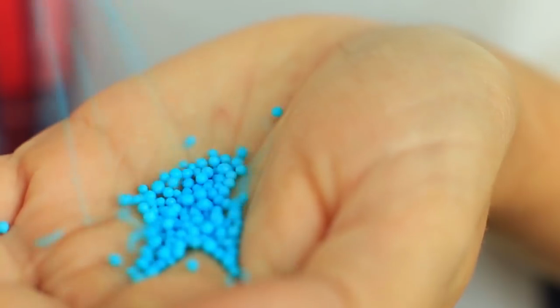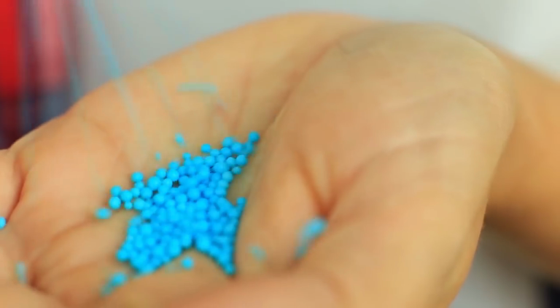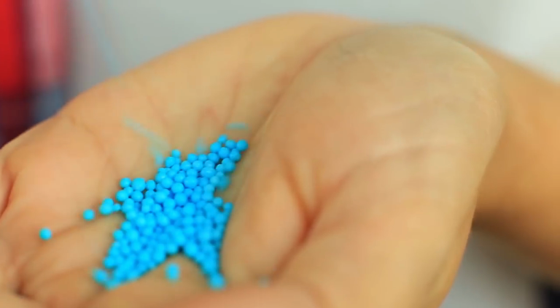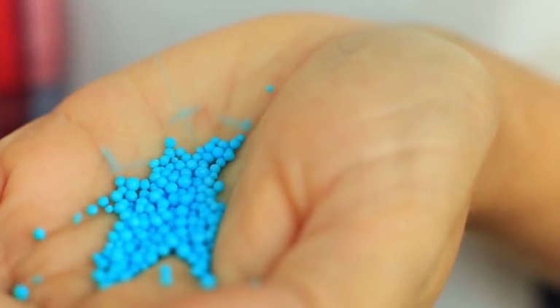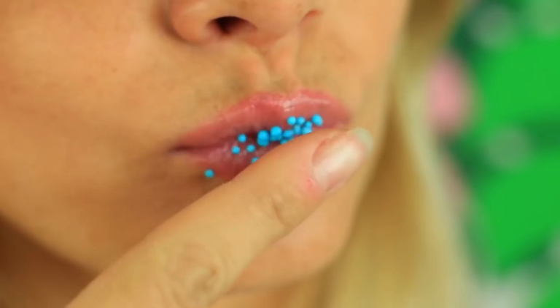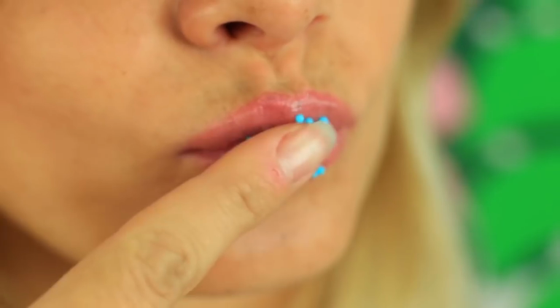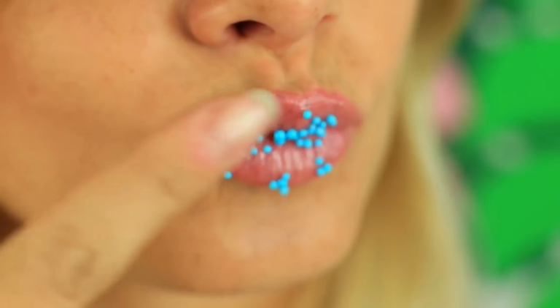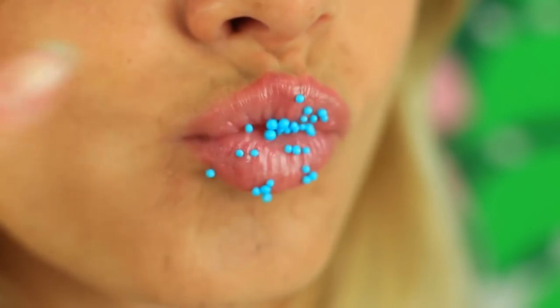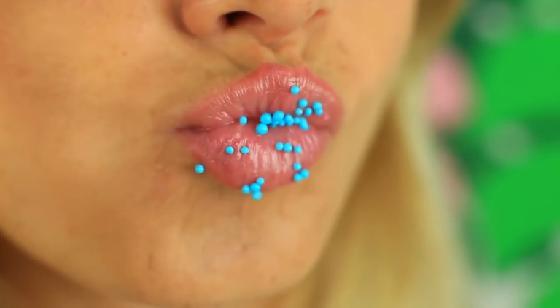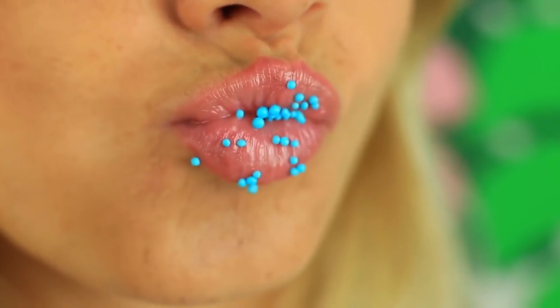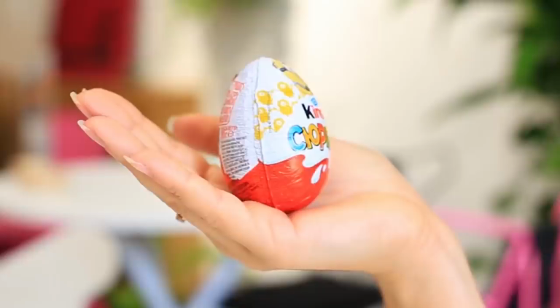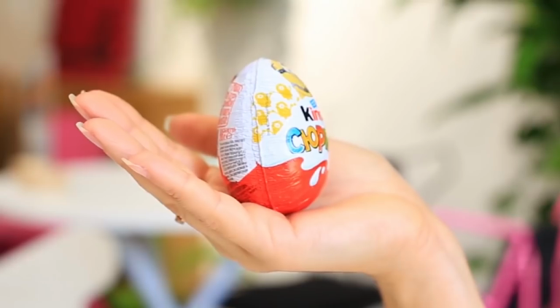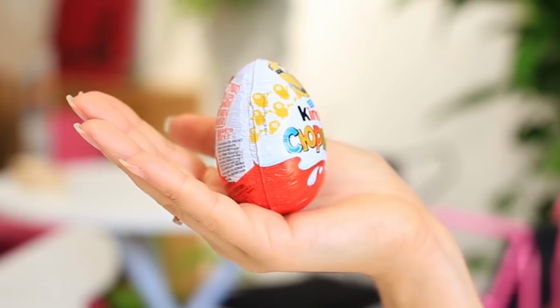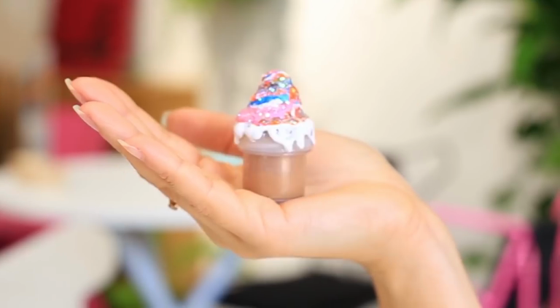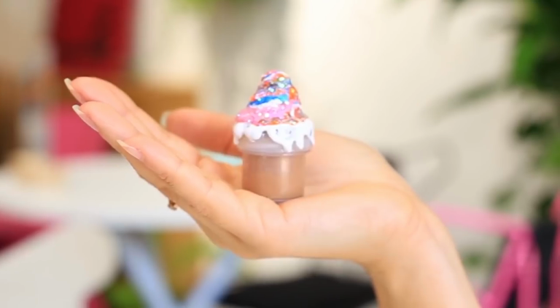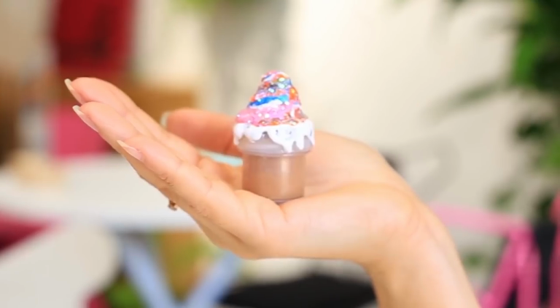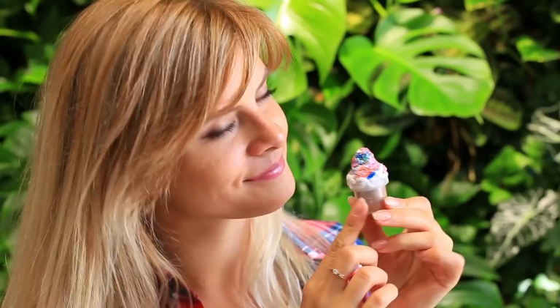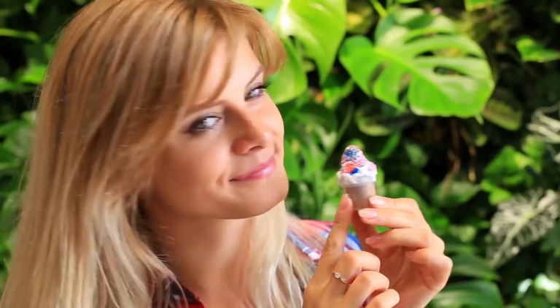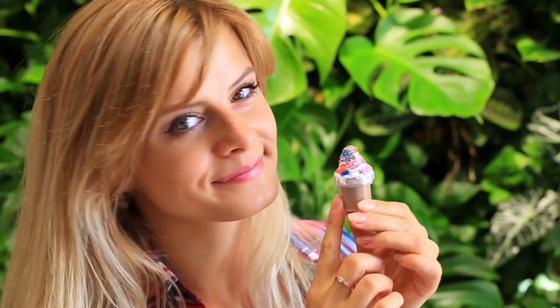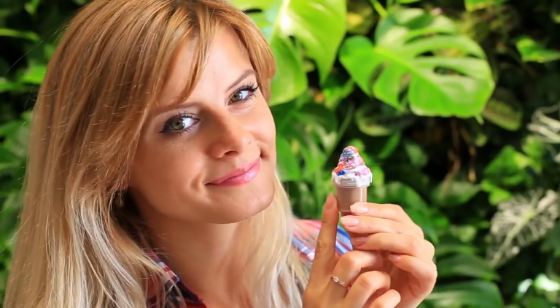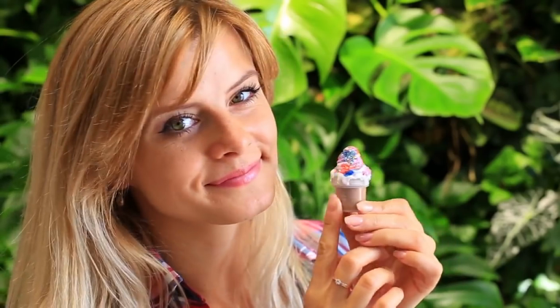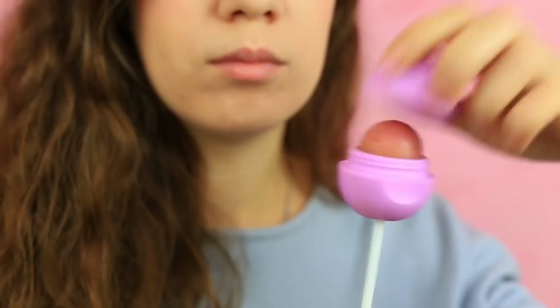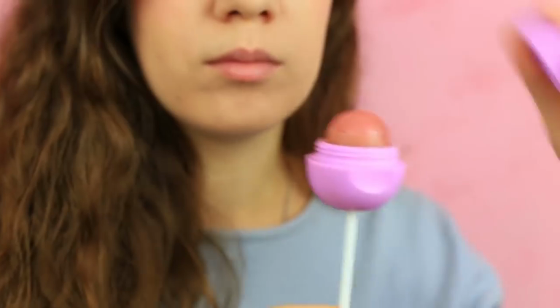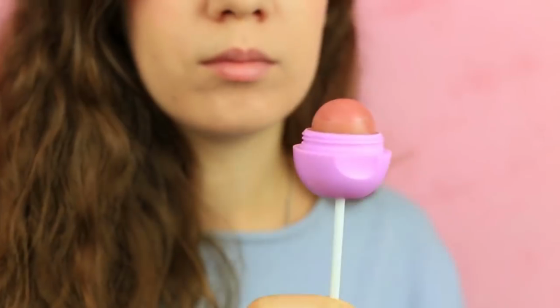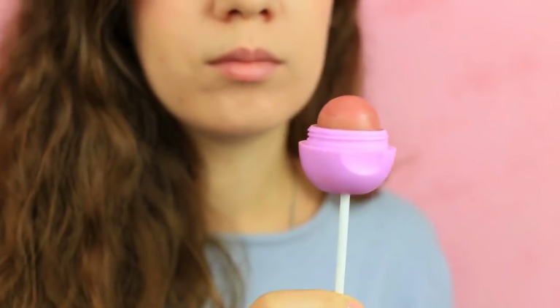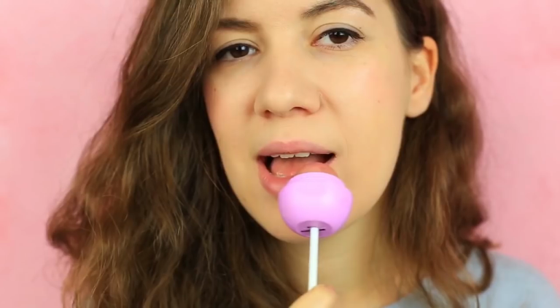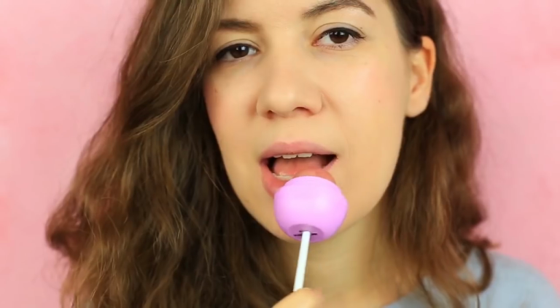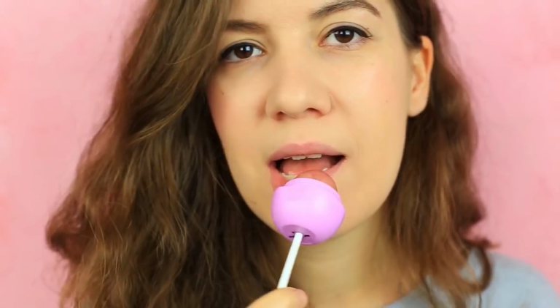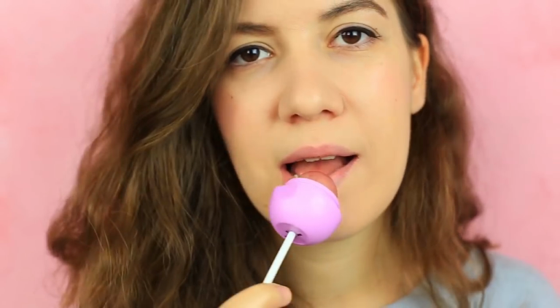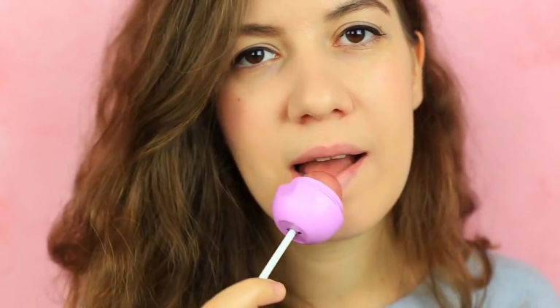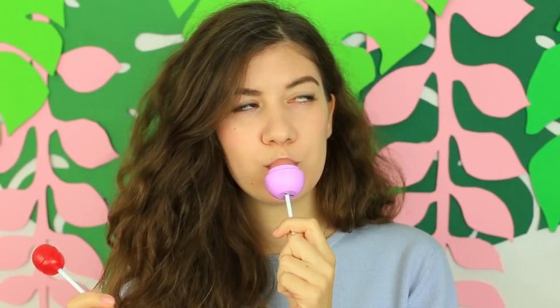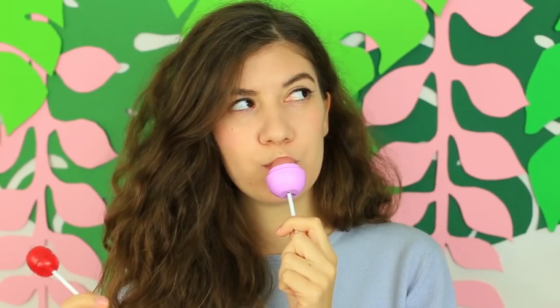Watch our new DIY project compilation. Let's create beauty together.